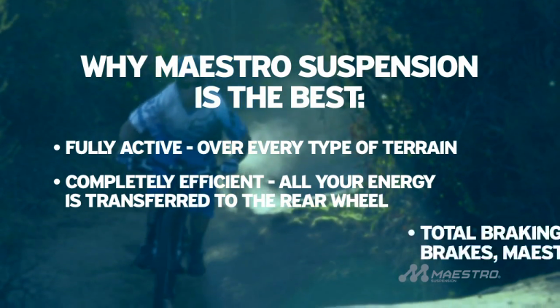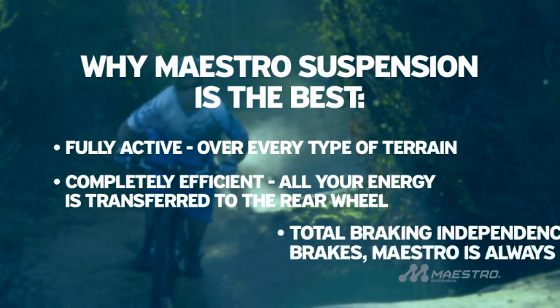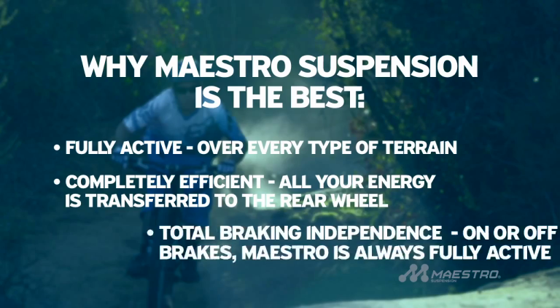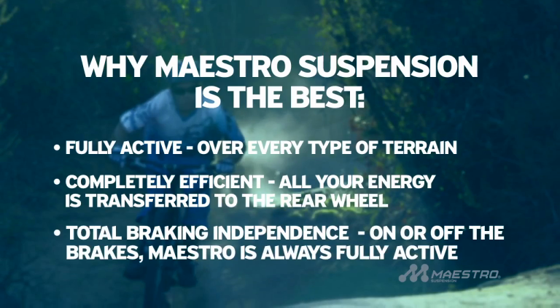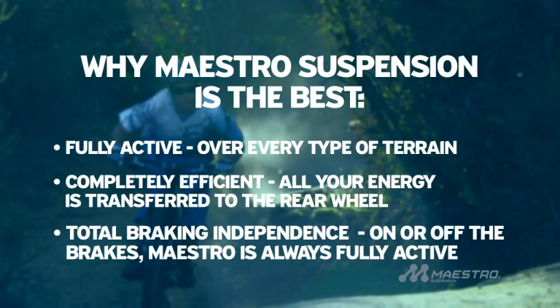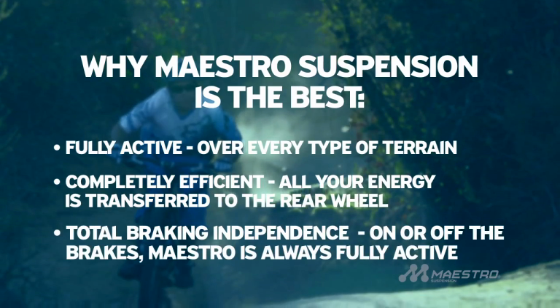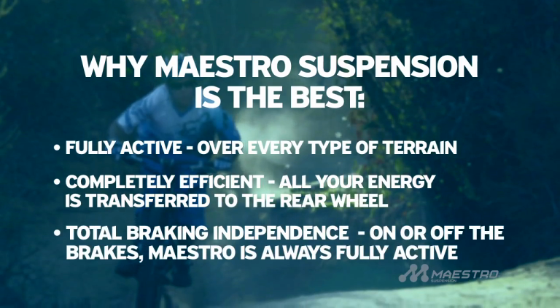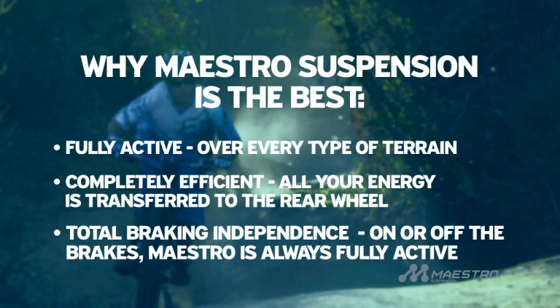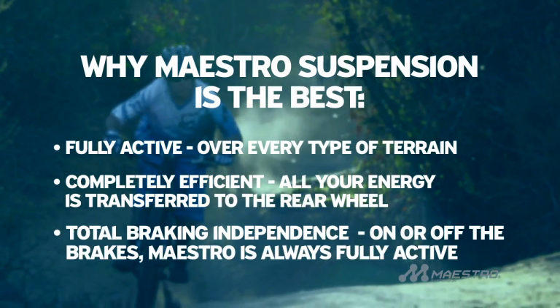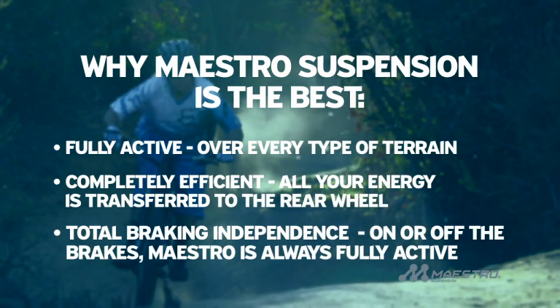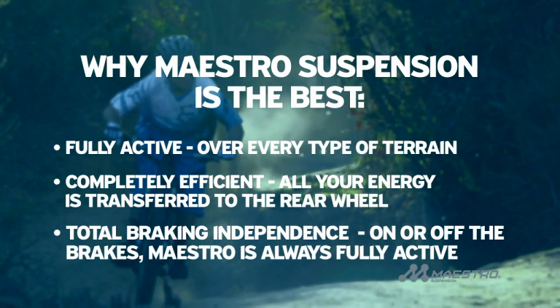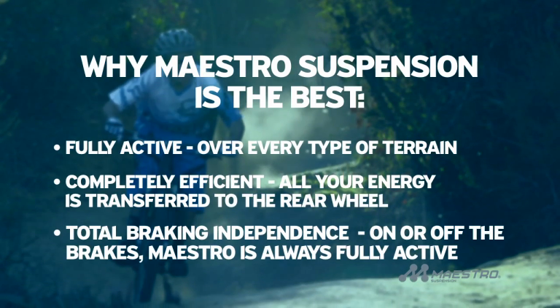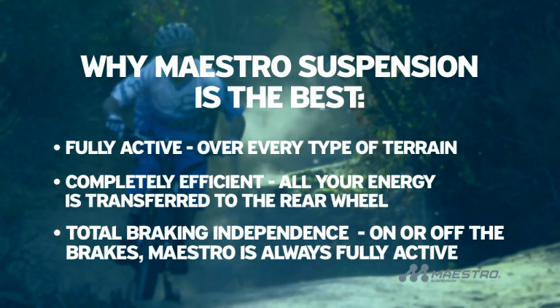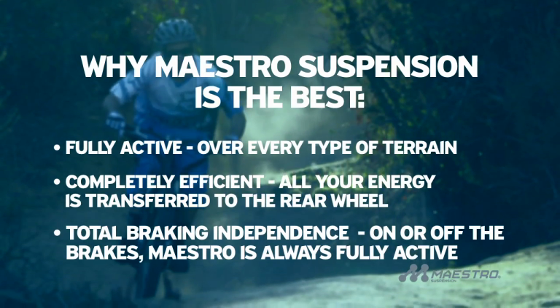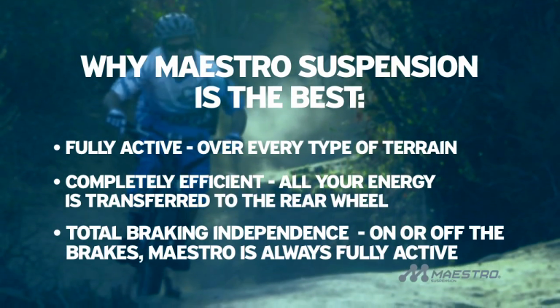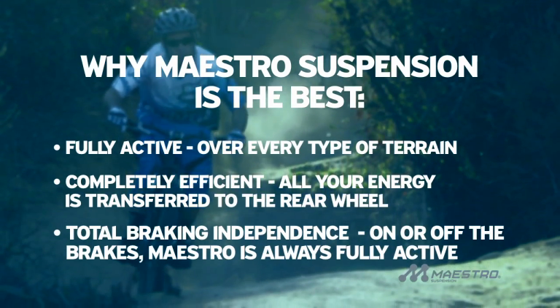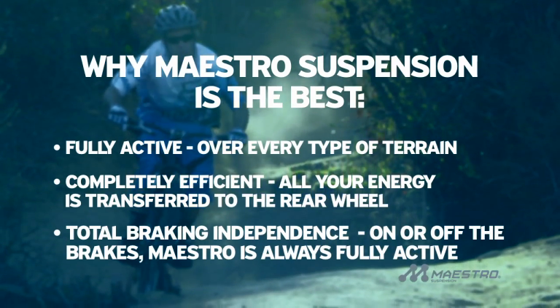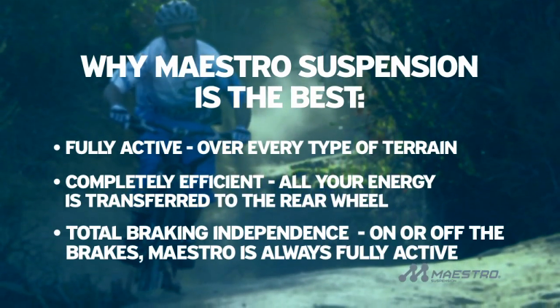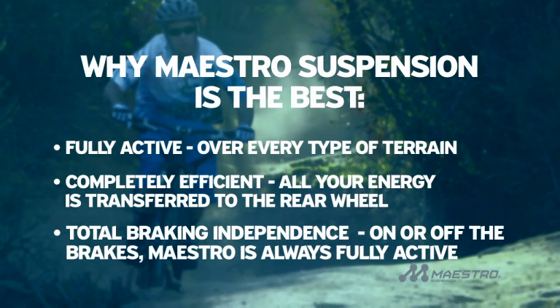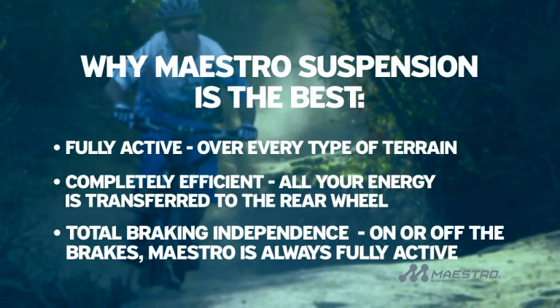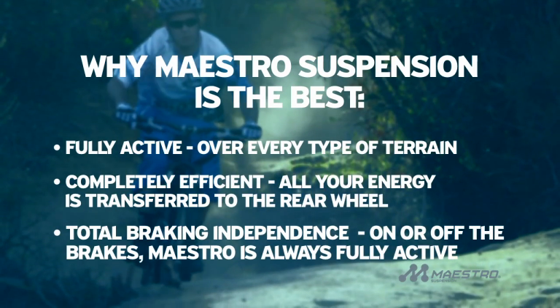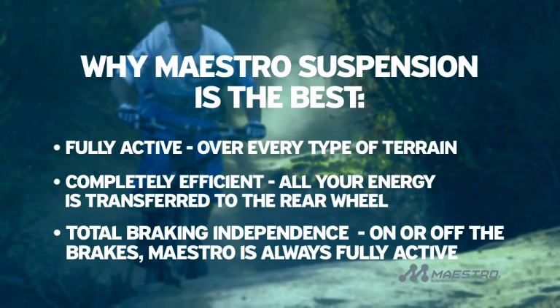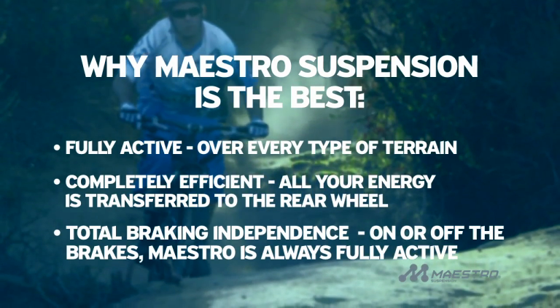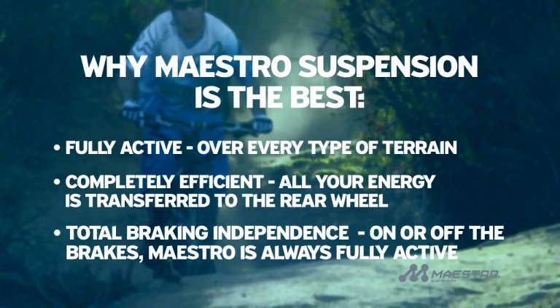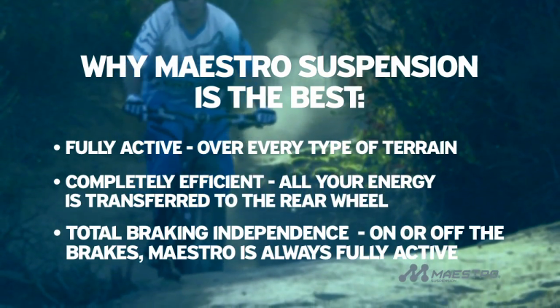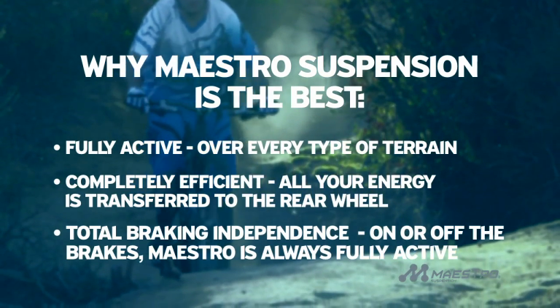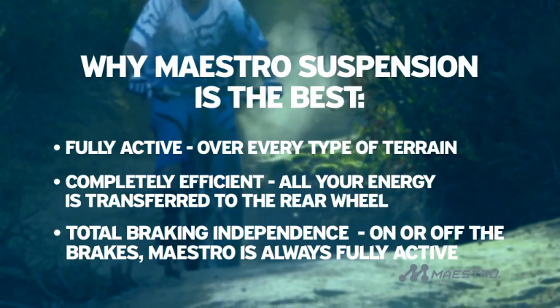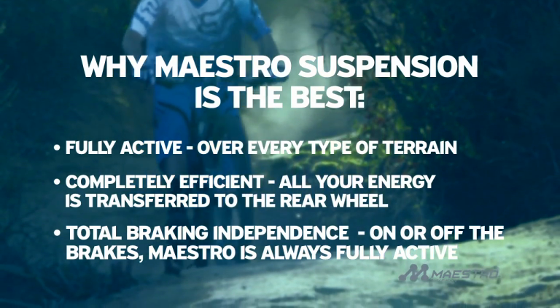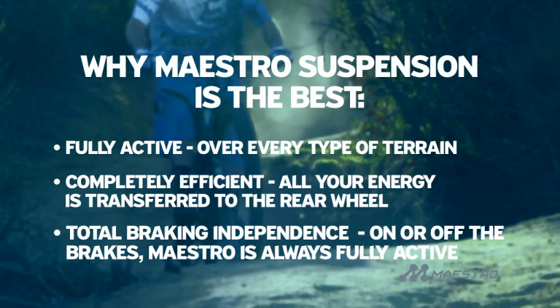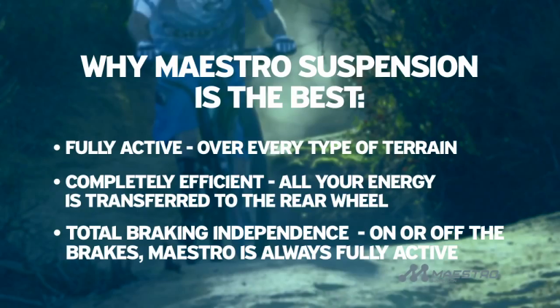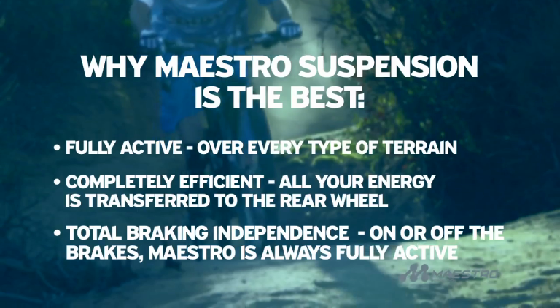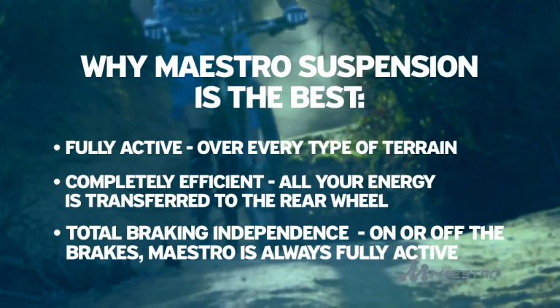Third, braking independence. Whether you're on or off the brakes, Maestro's suspension is fully active, meaning you're always in control.